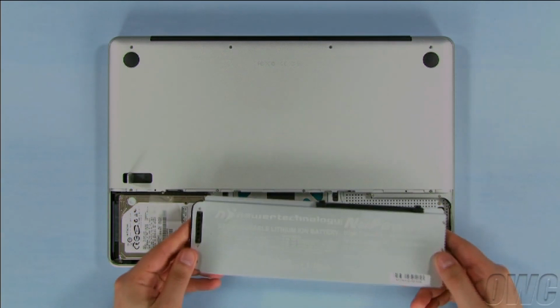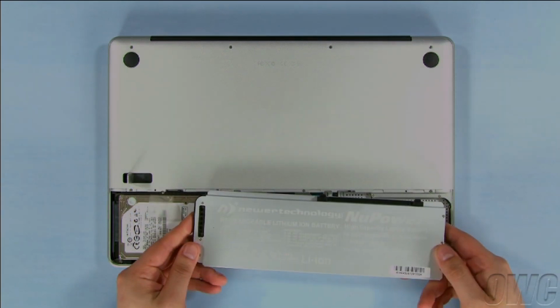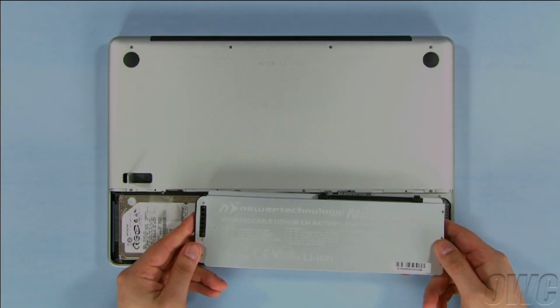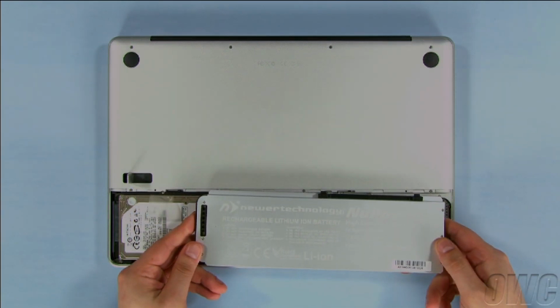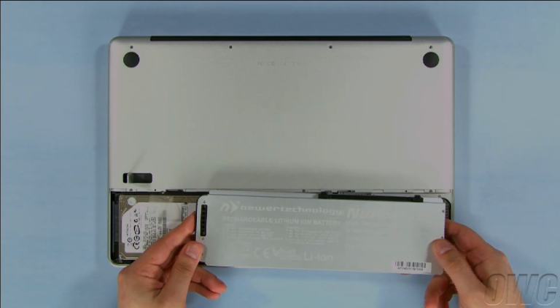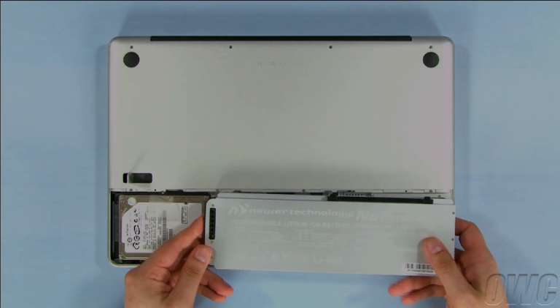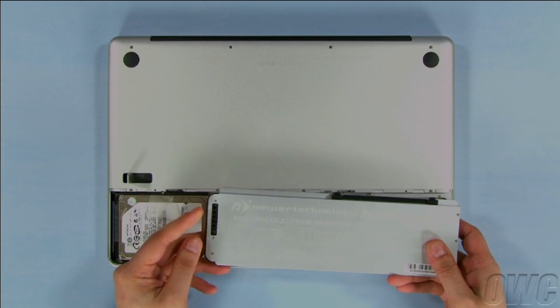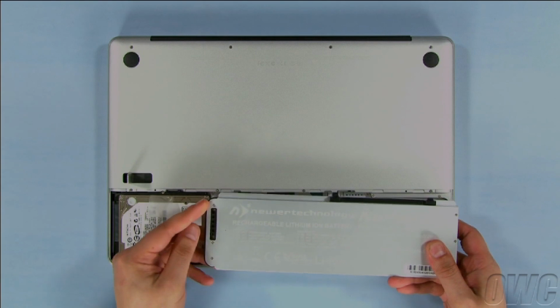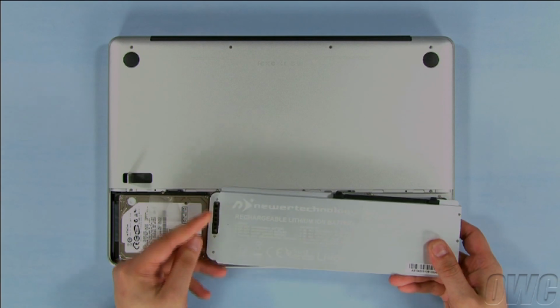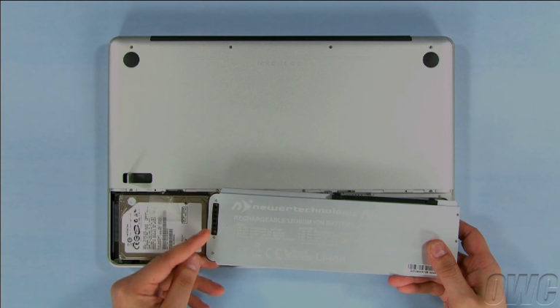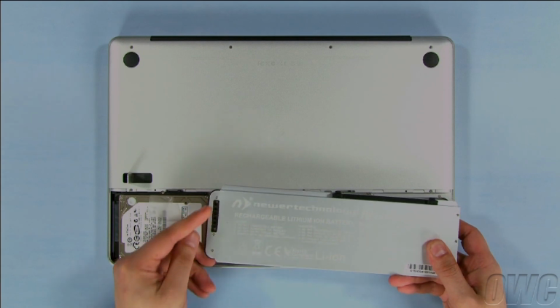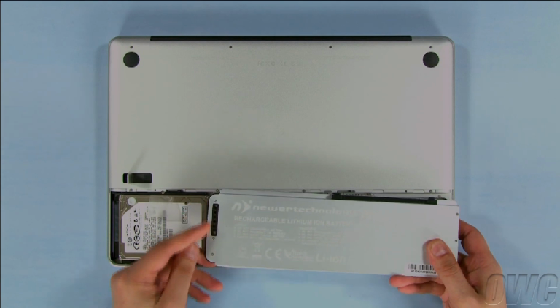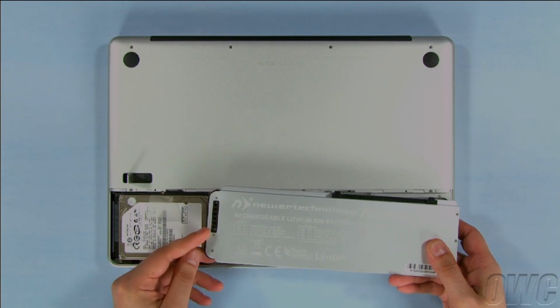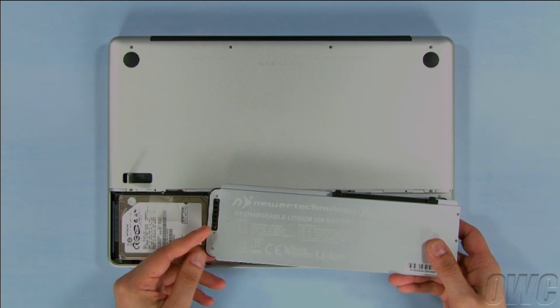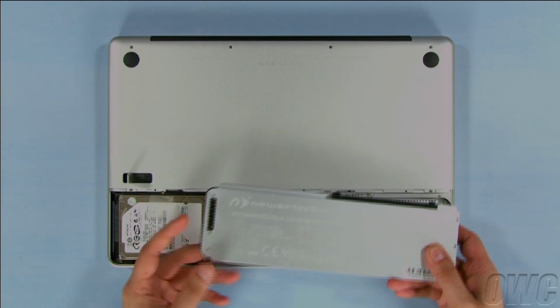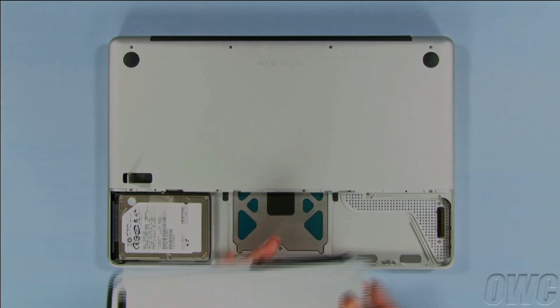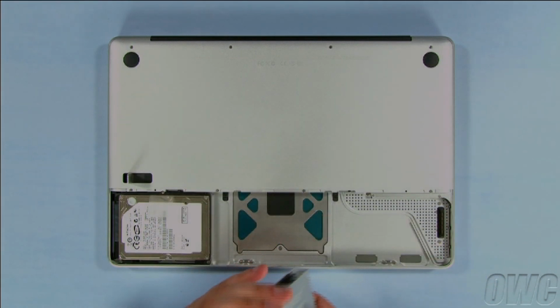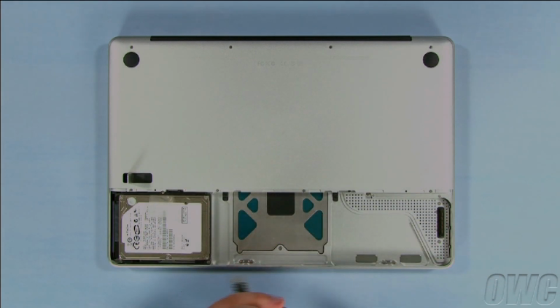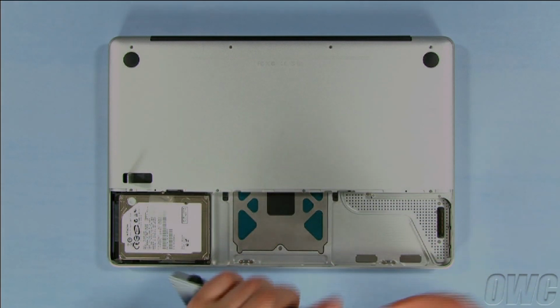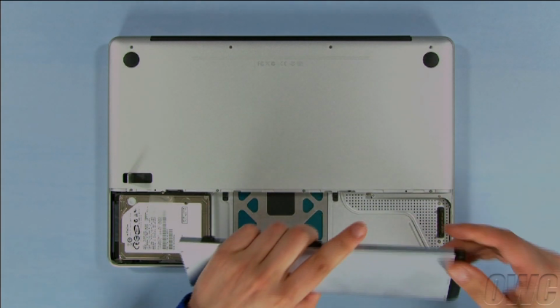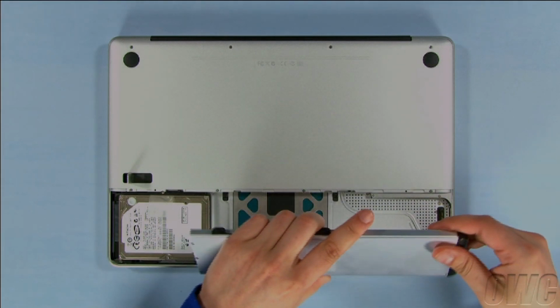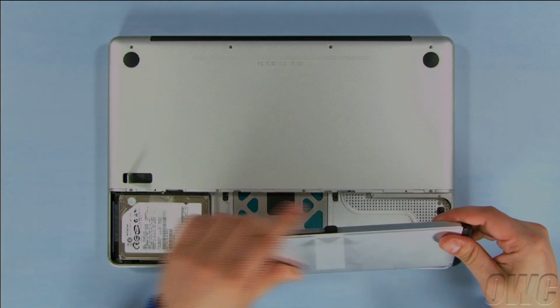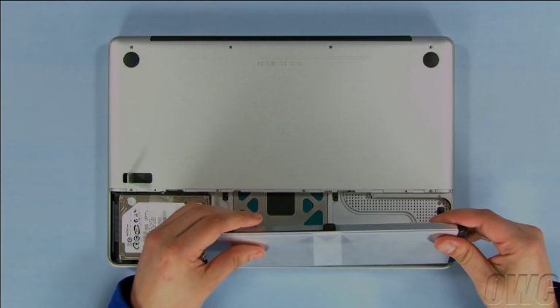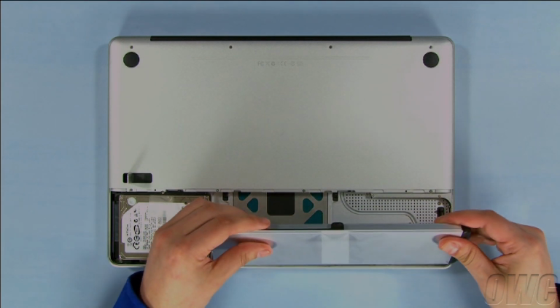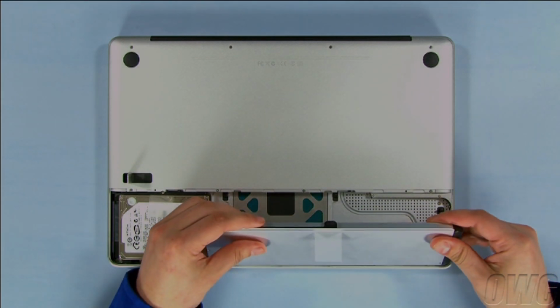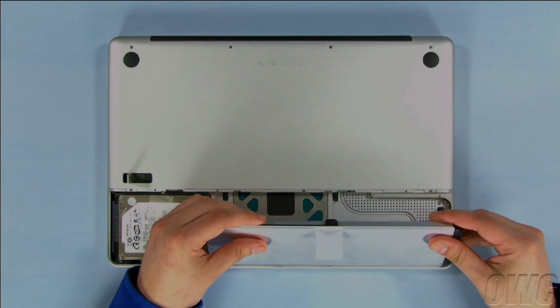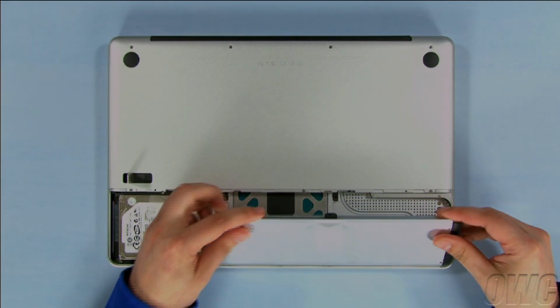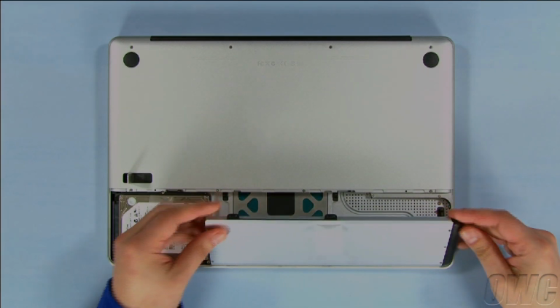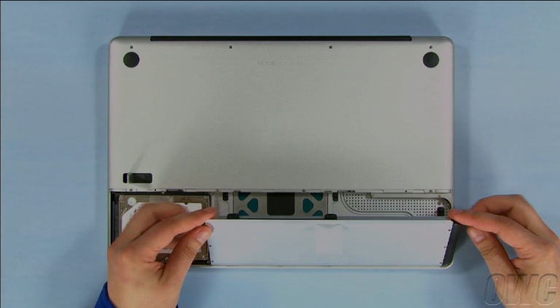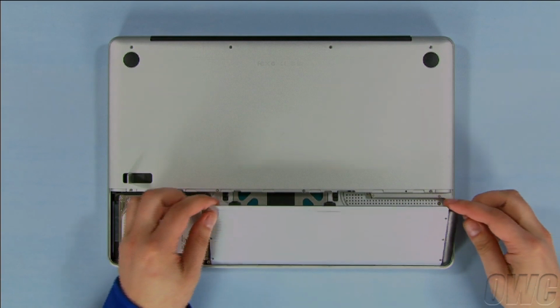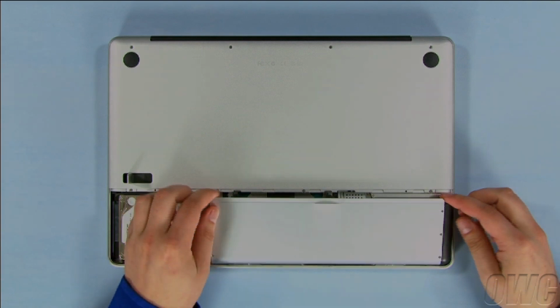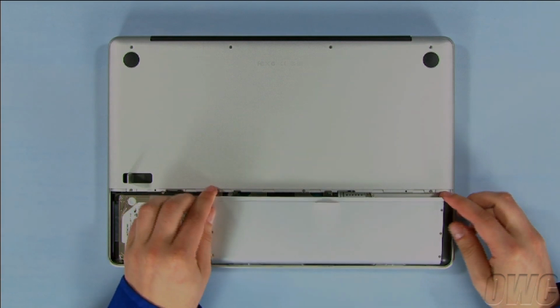On the bottom of the new battery, you'll see the power connections. Line these connectors up with the connectors on the MacBook Pro and set the battery into place.